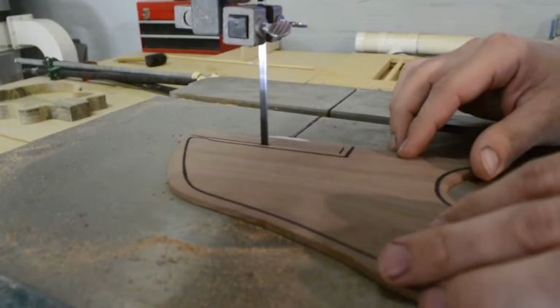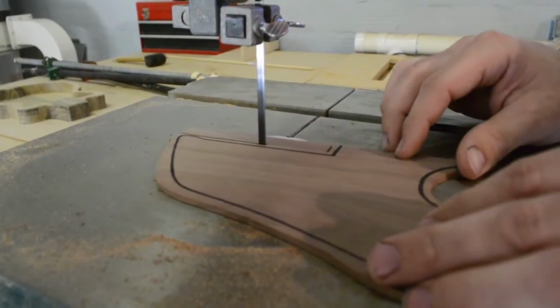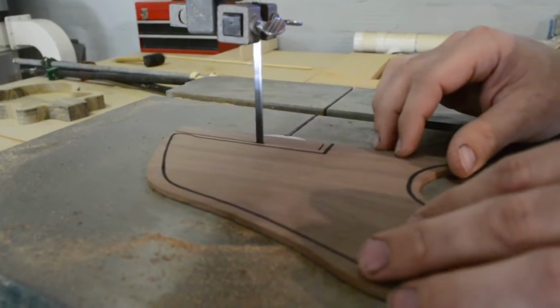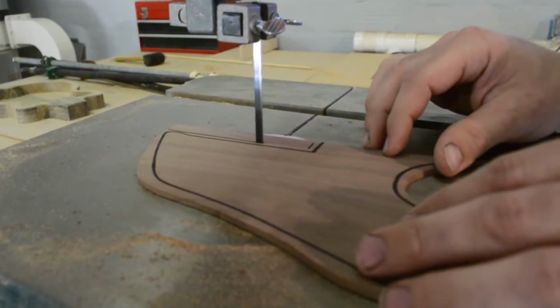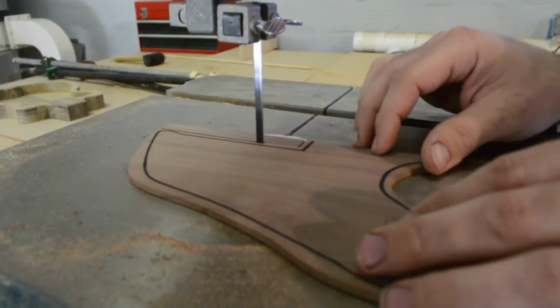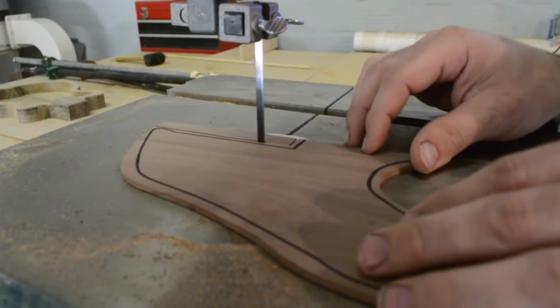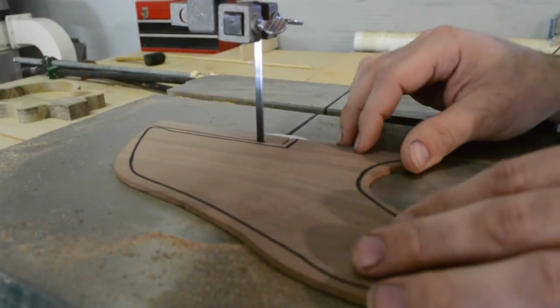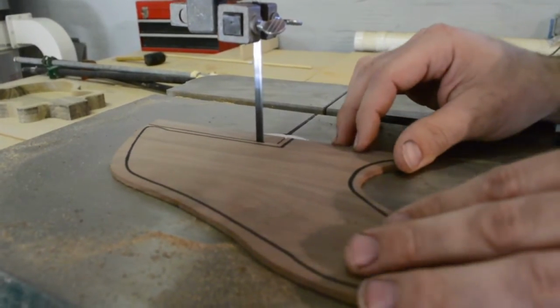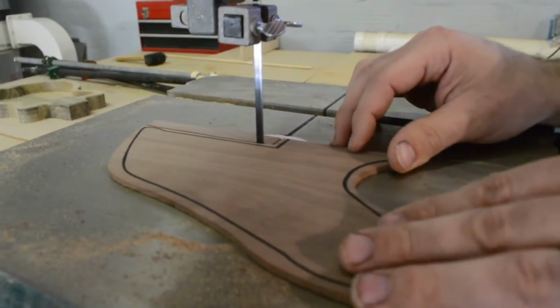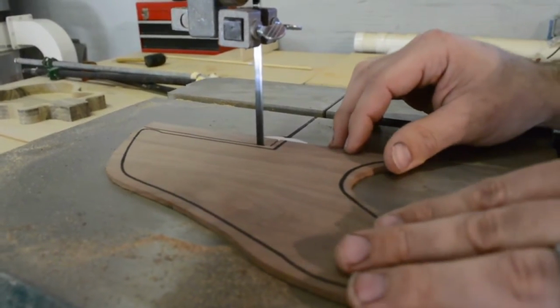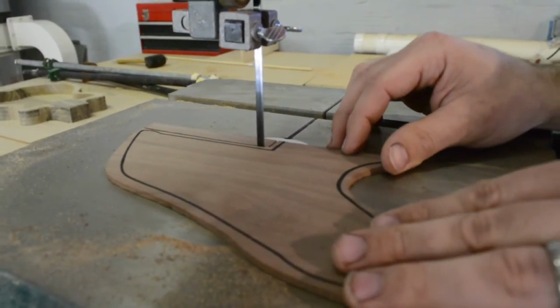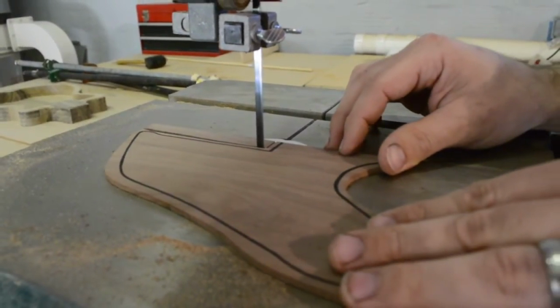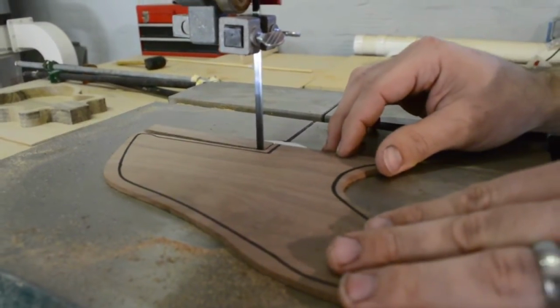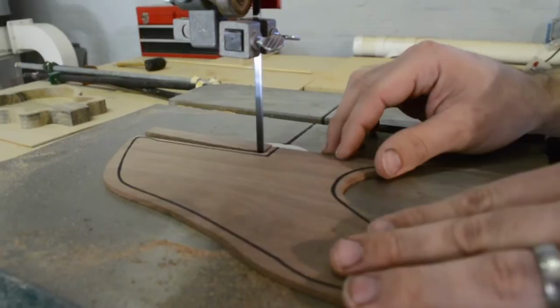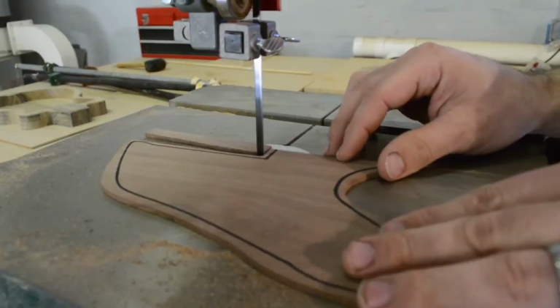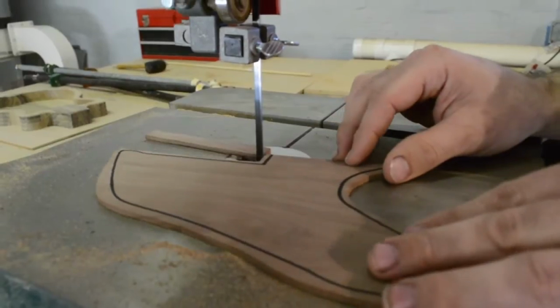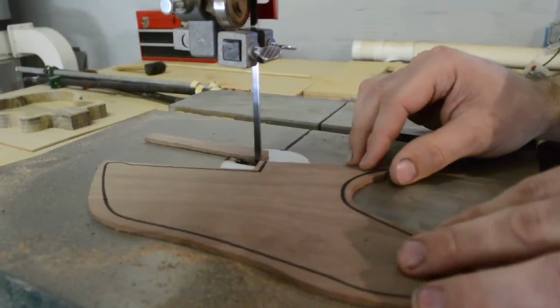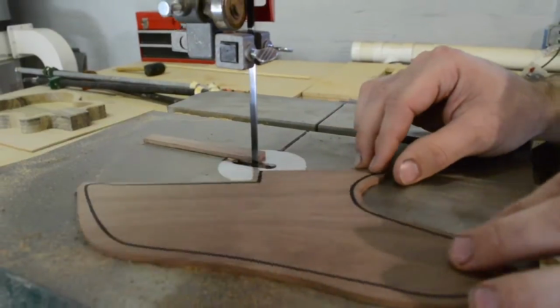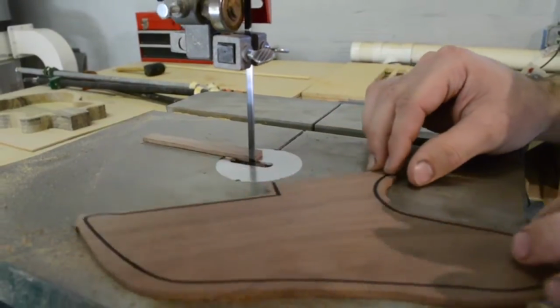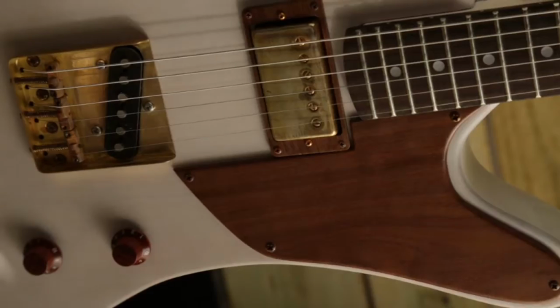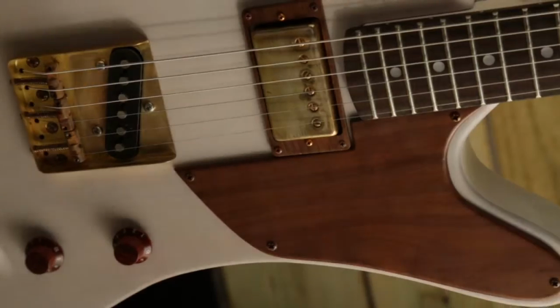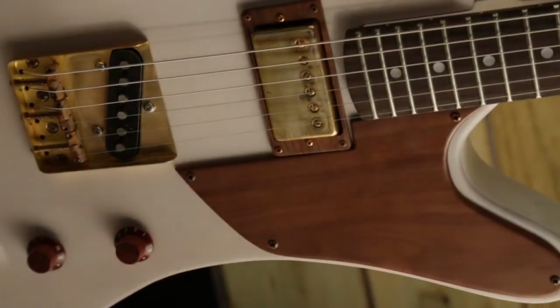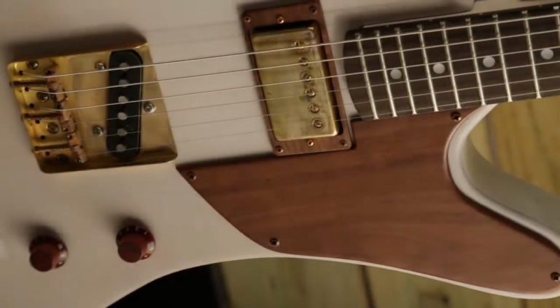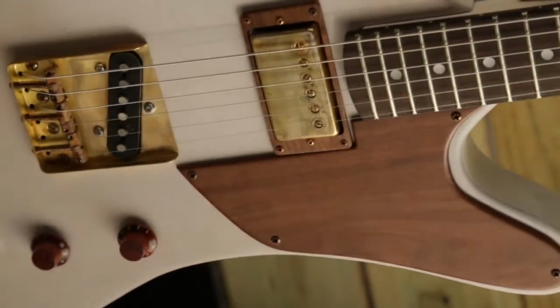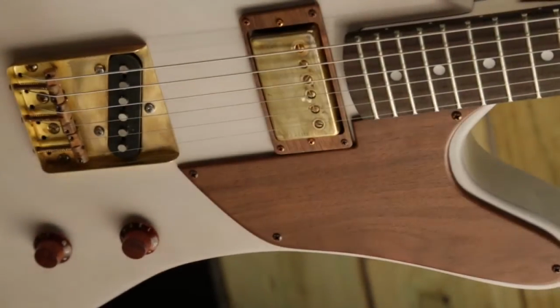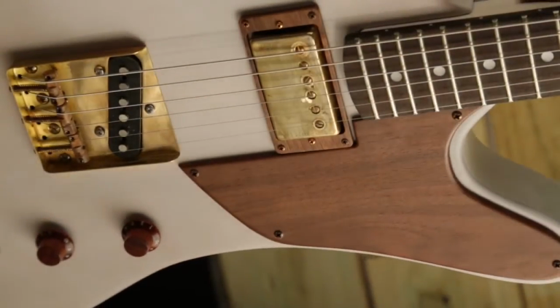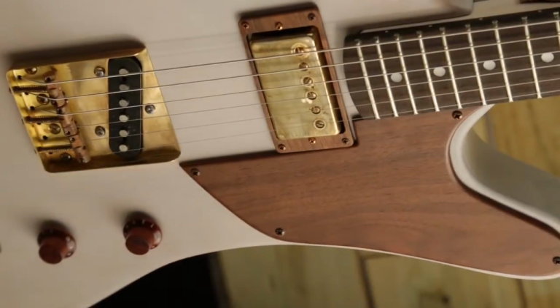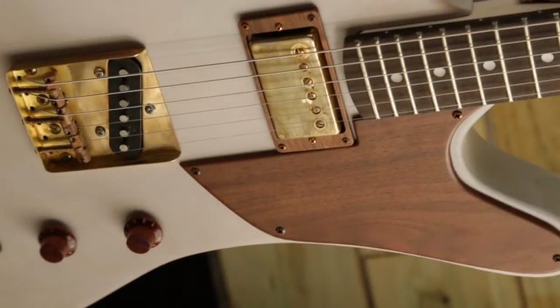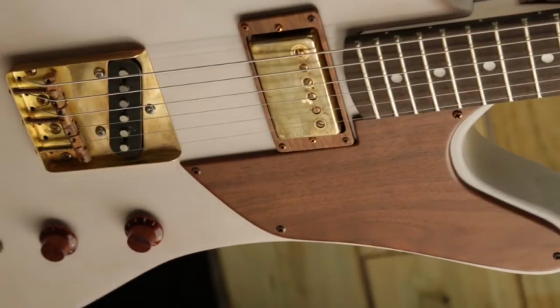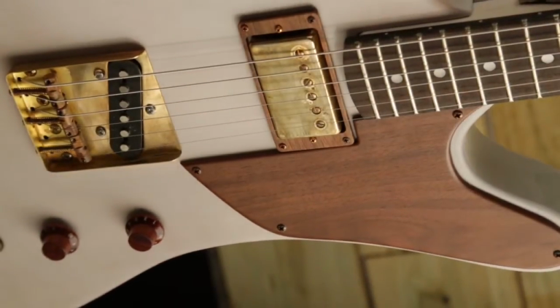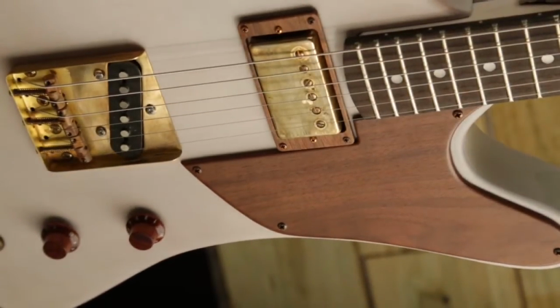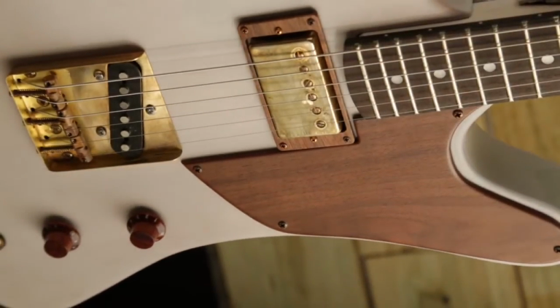Each guitar features a walnut pickguard, walnut mounting rings, and walnut knobs.